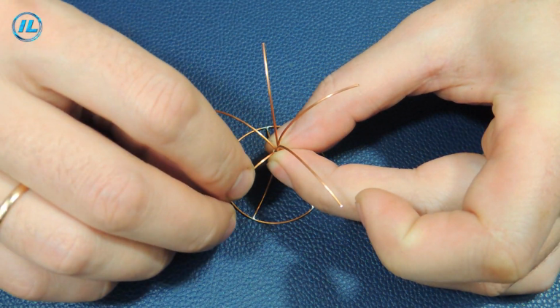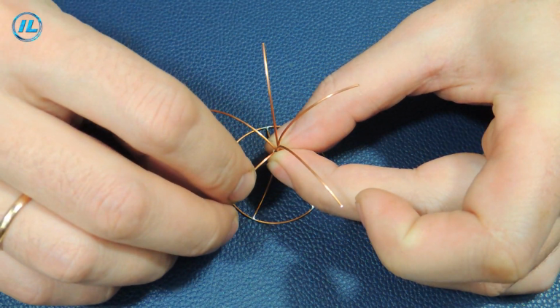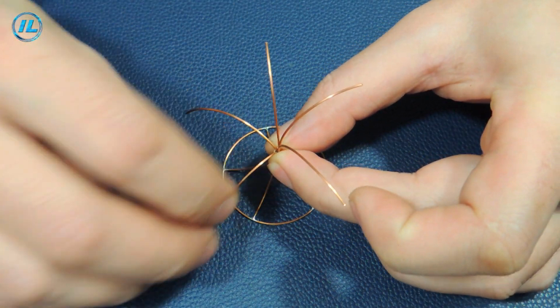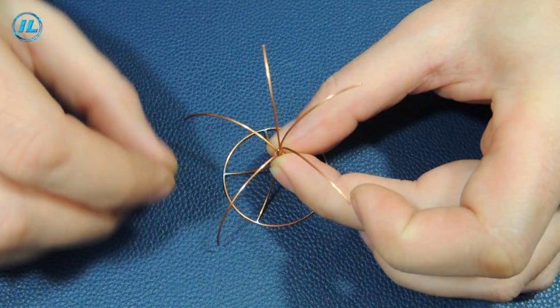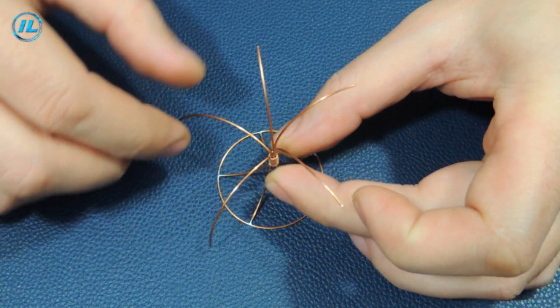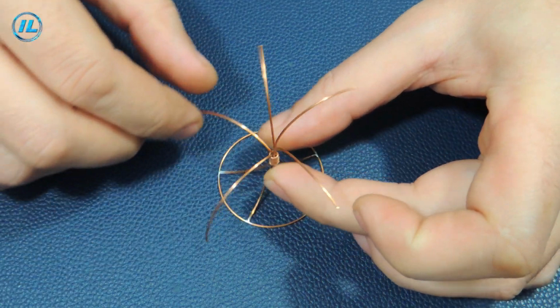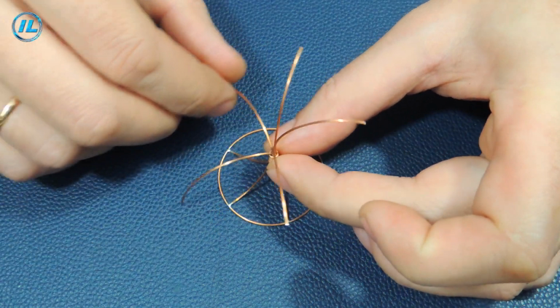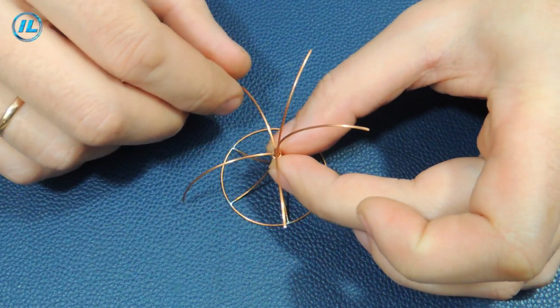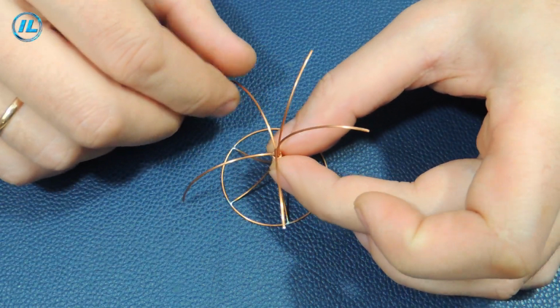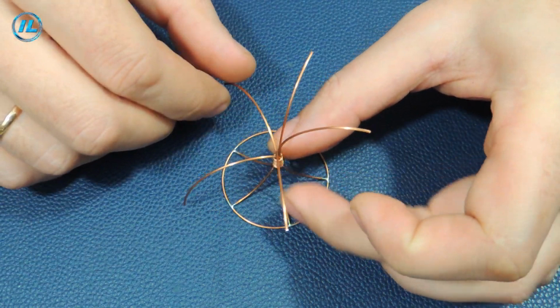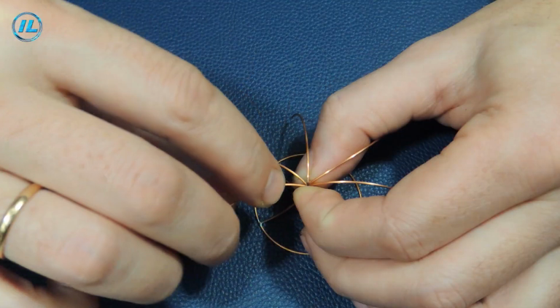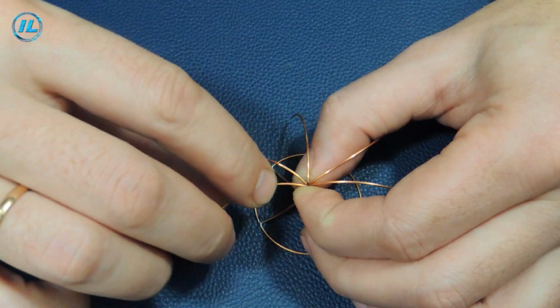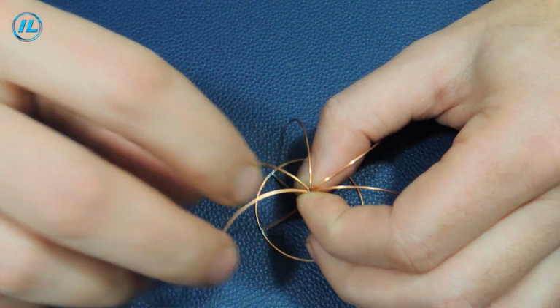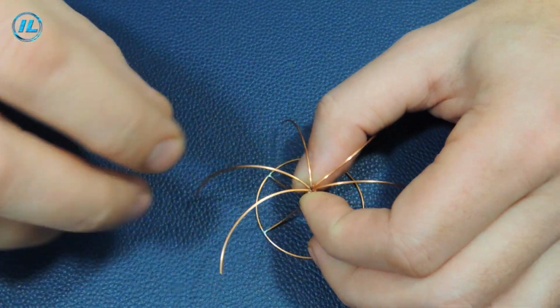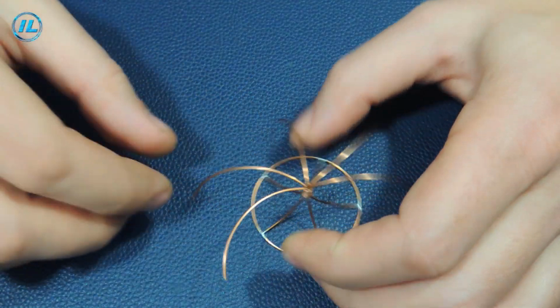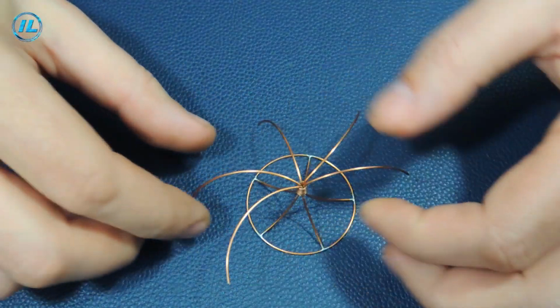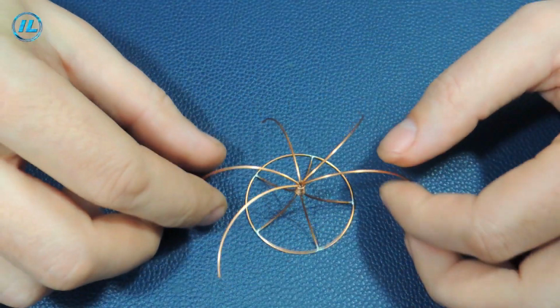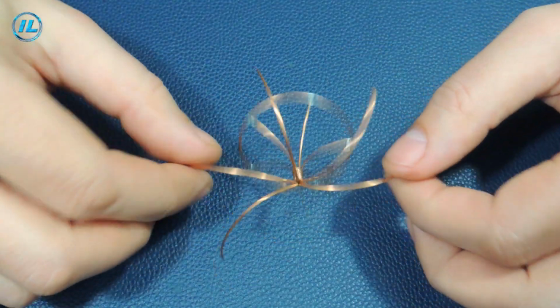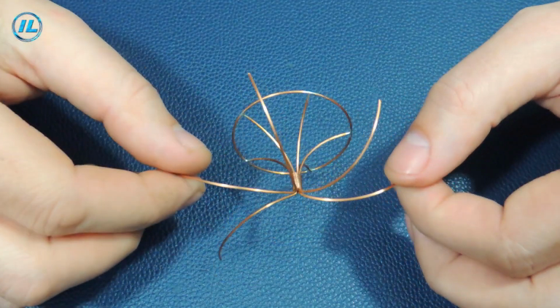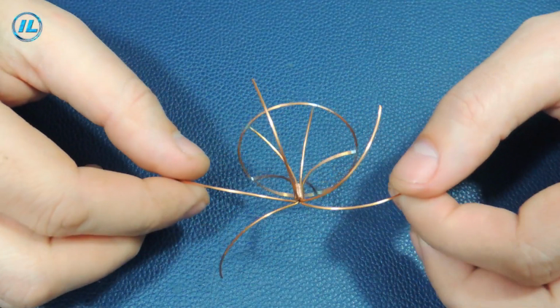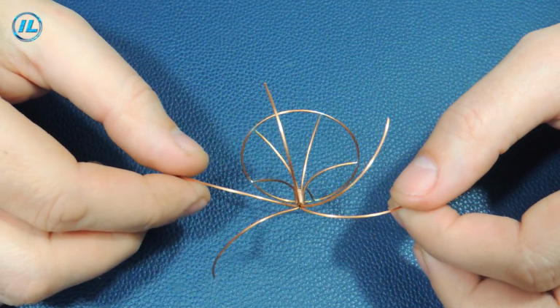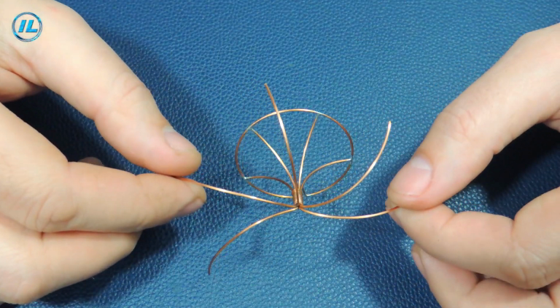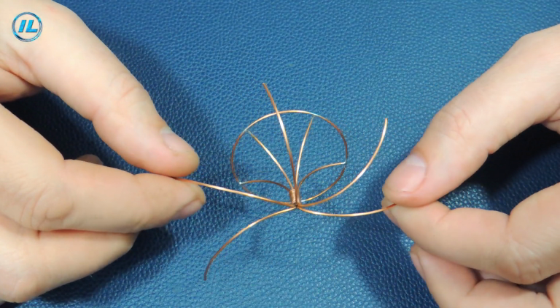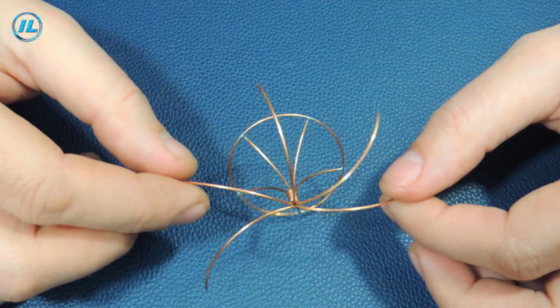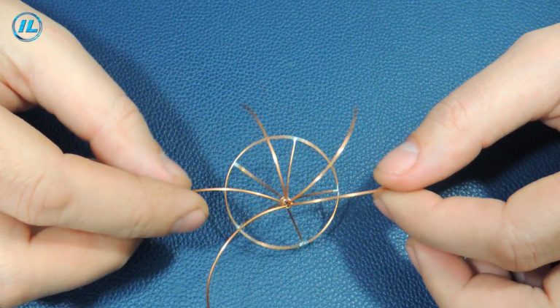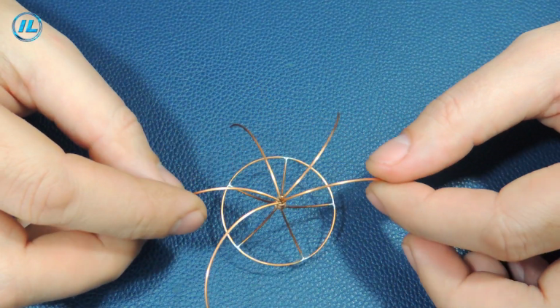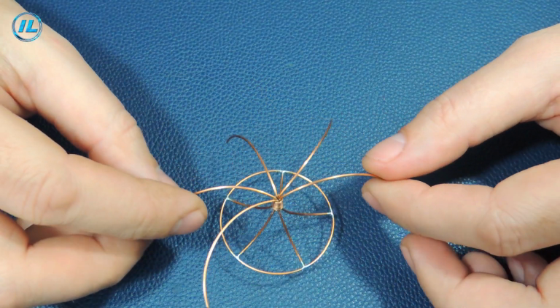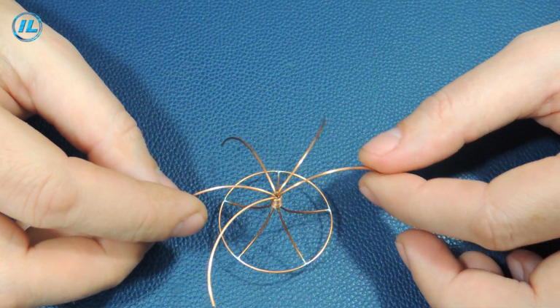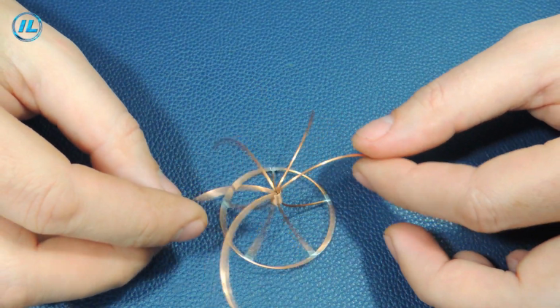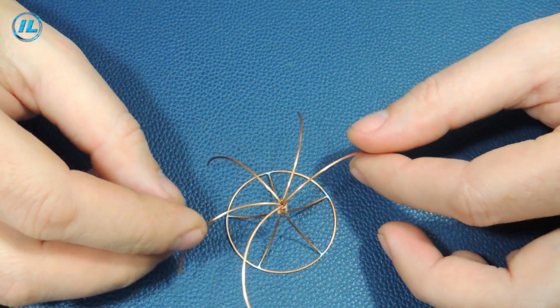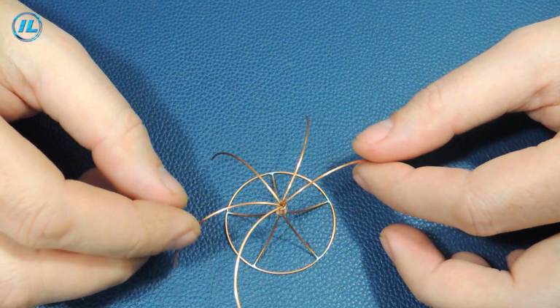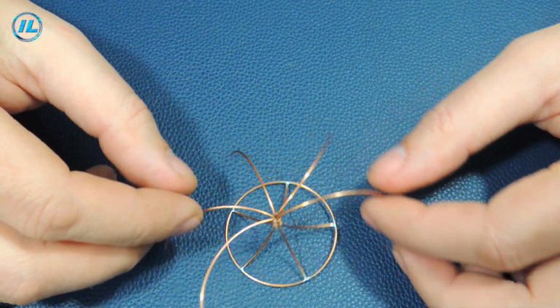To make the base more durable, I connected all its conclusions using a piece of copper wire.